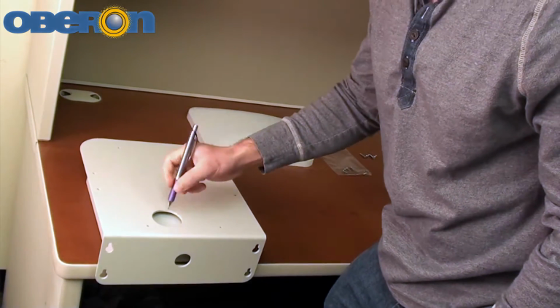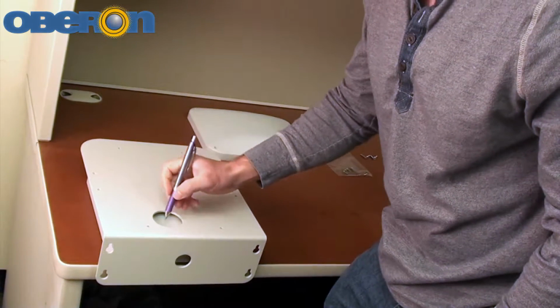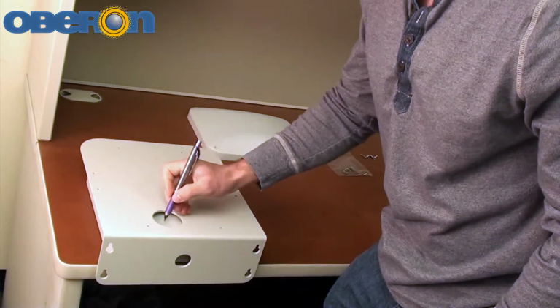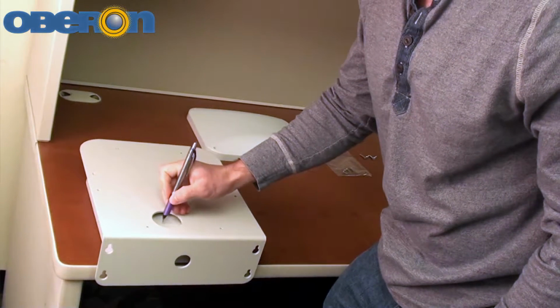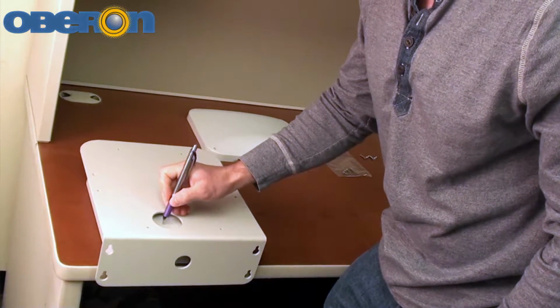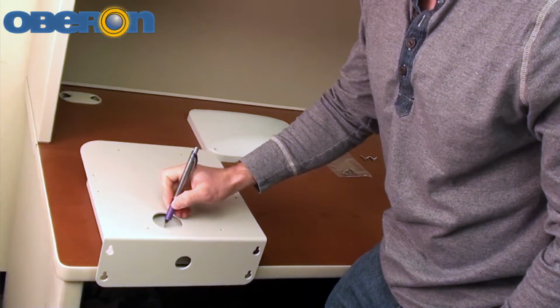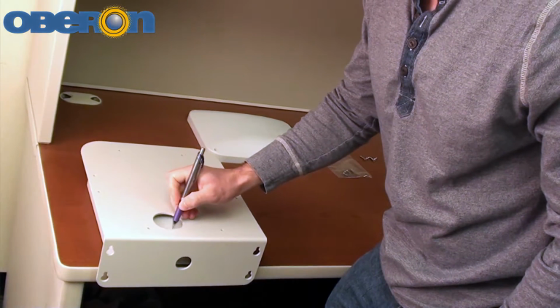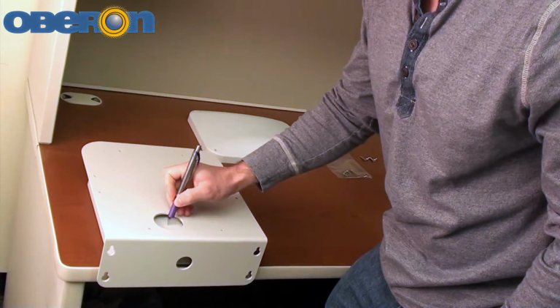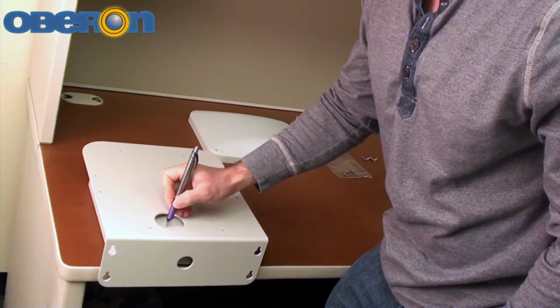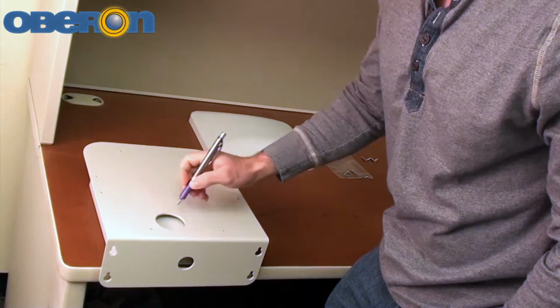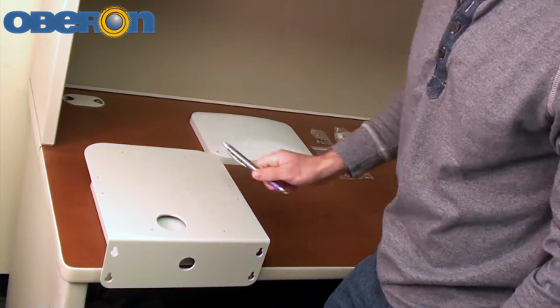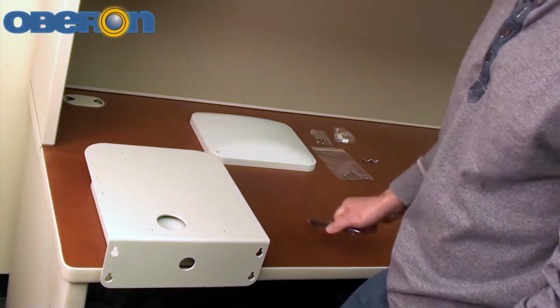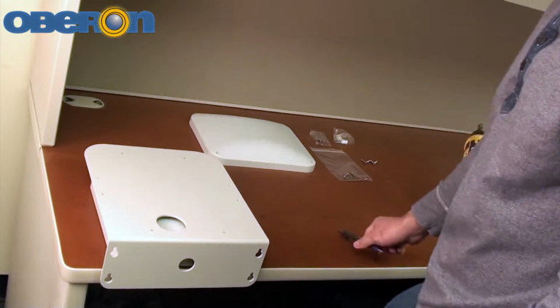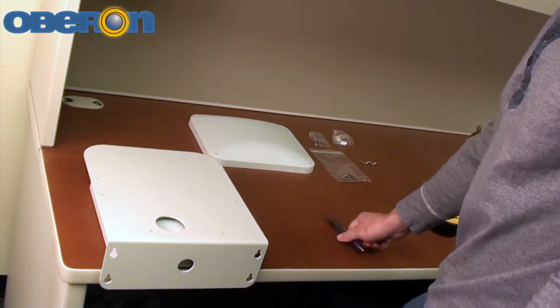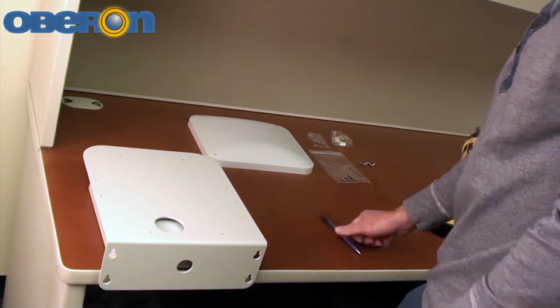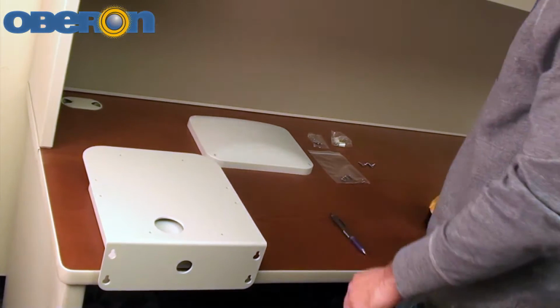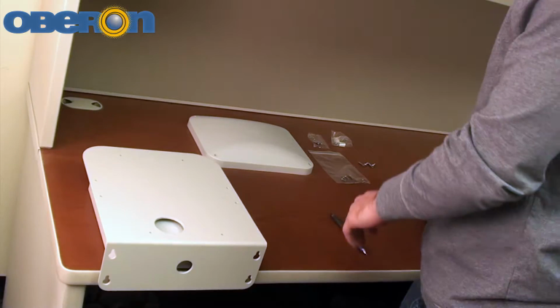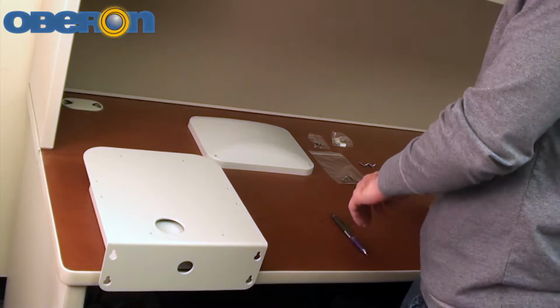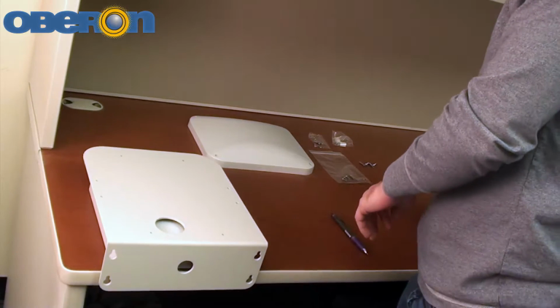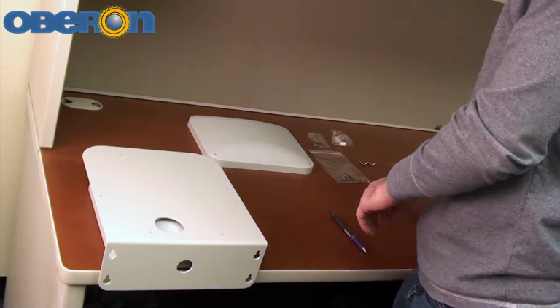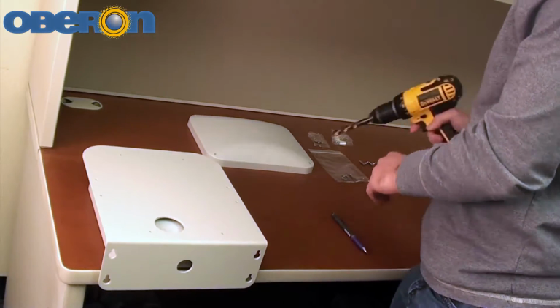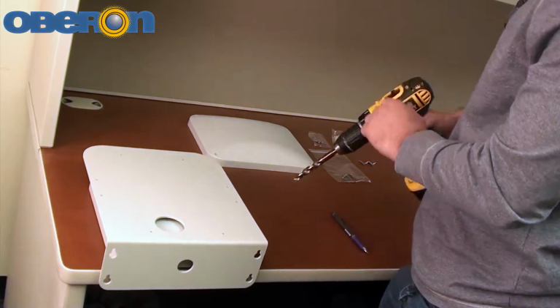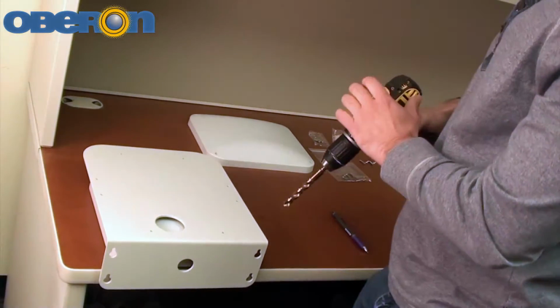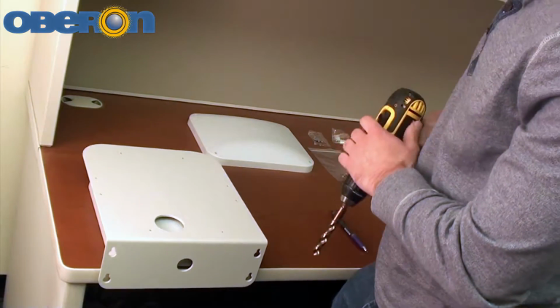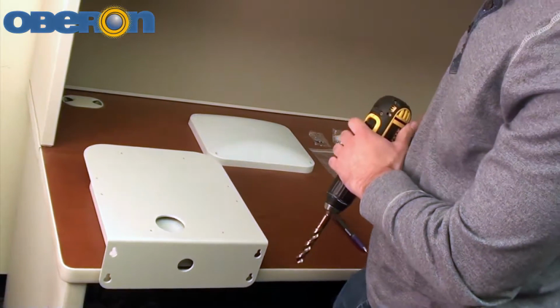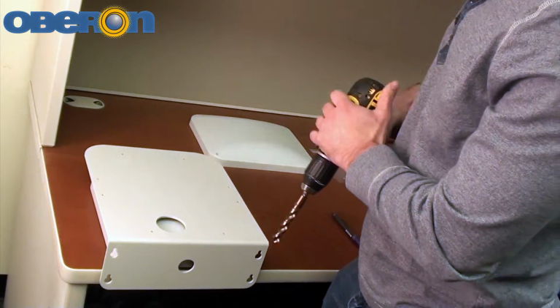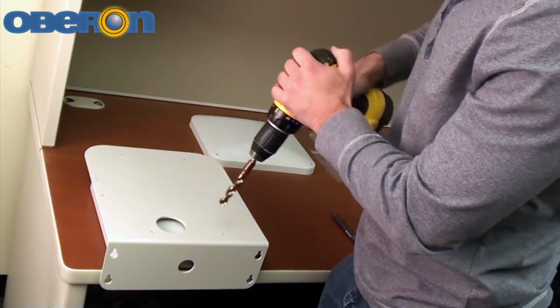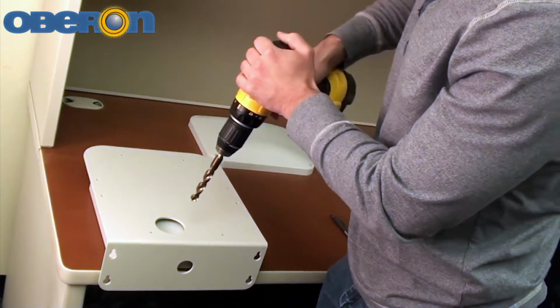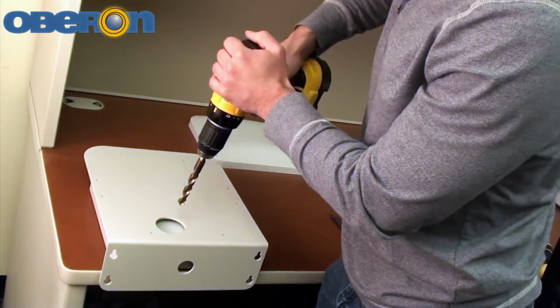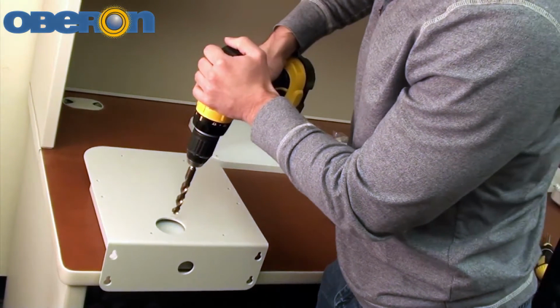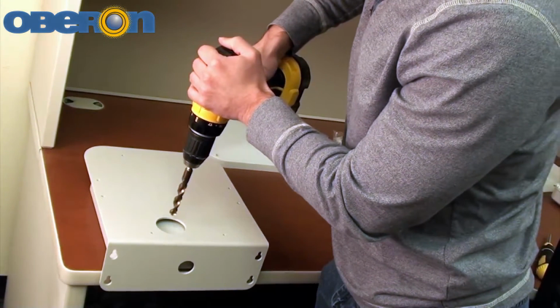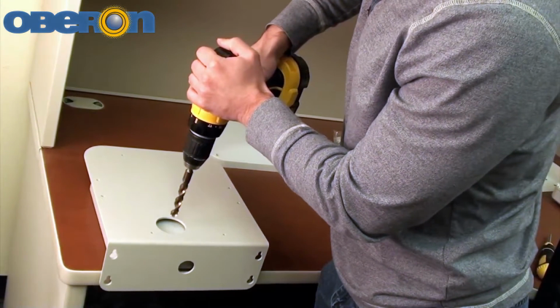Cut or drill any holes needed in the enclosure for cable pass-through. Seal properly to maintain water tightness.